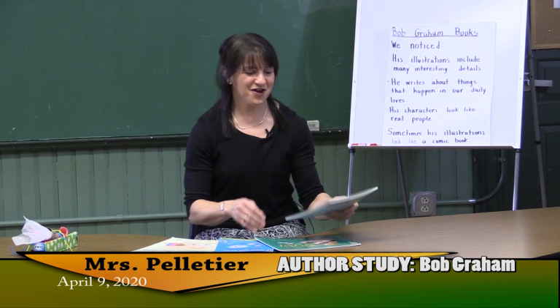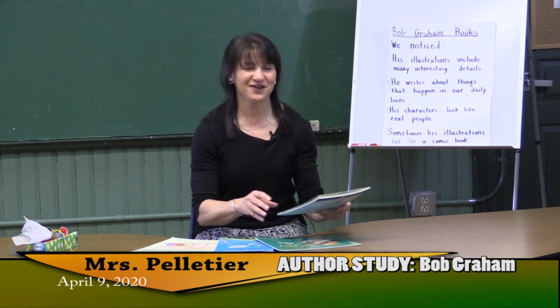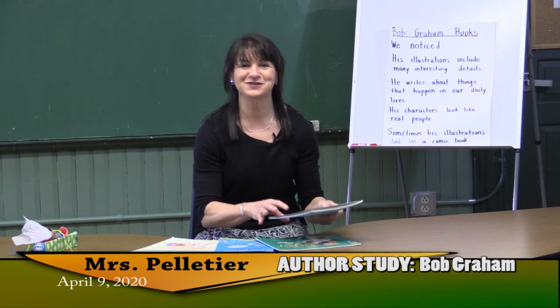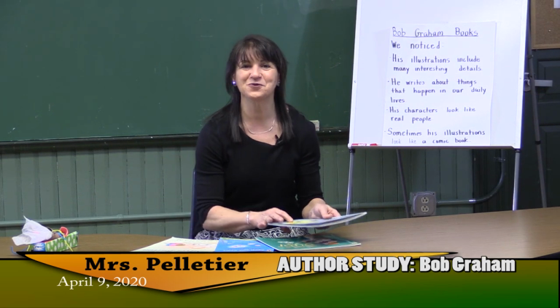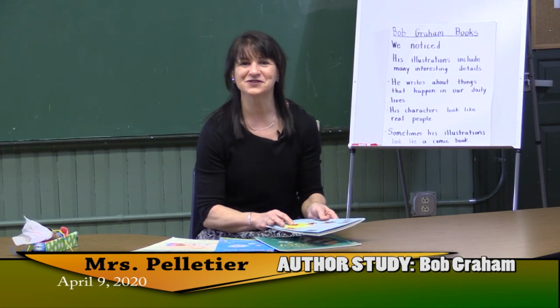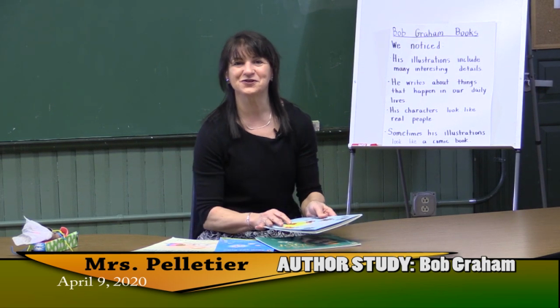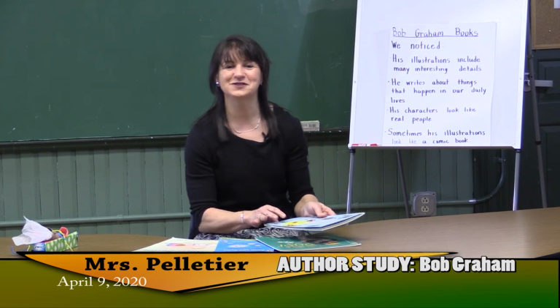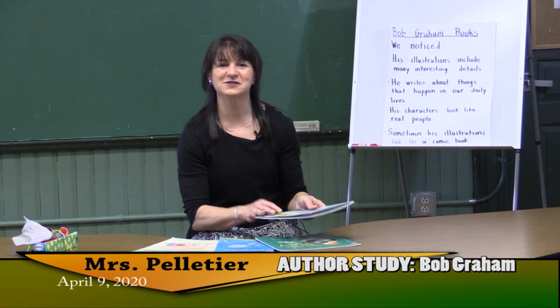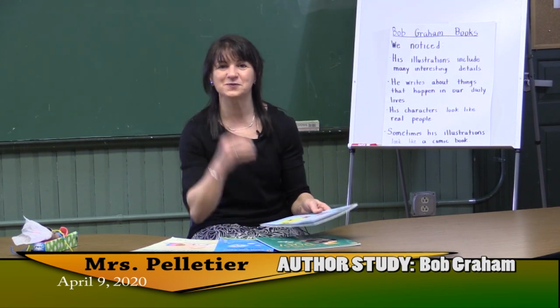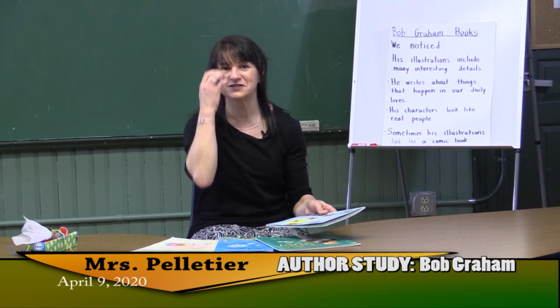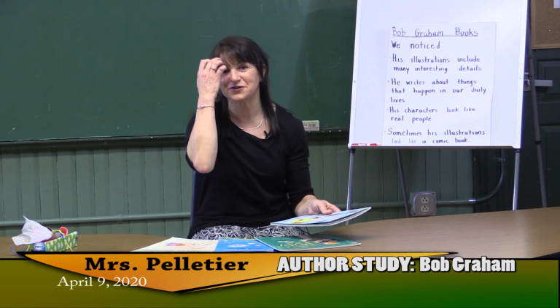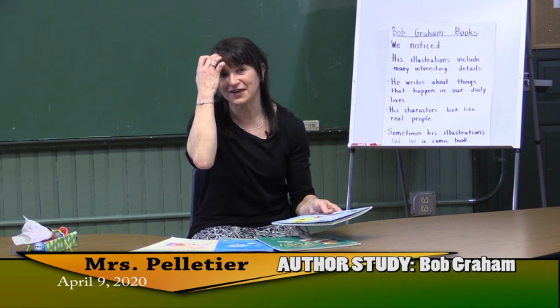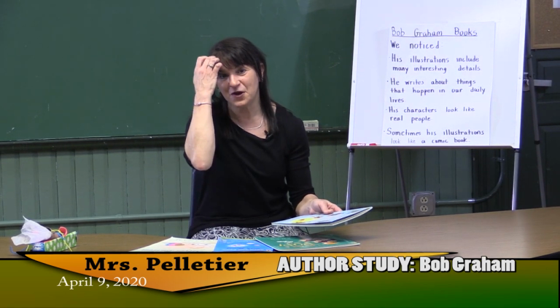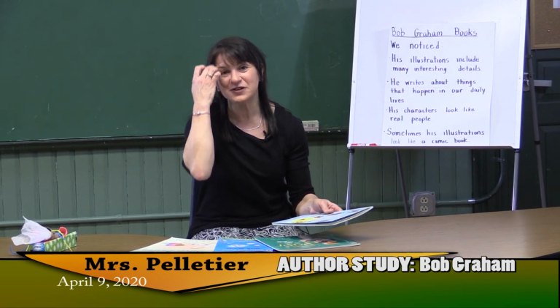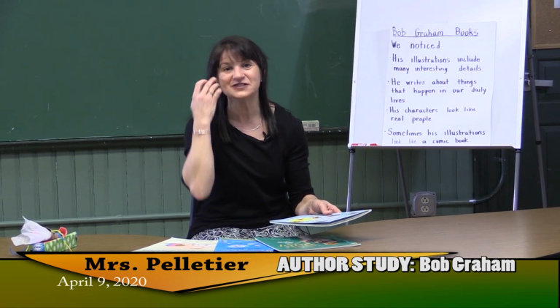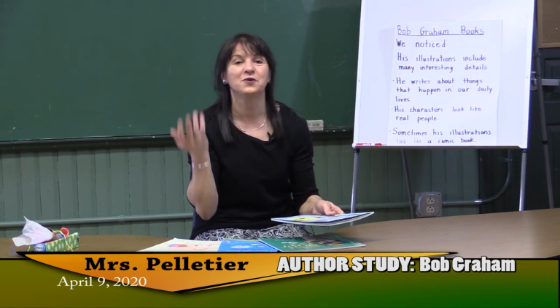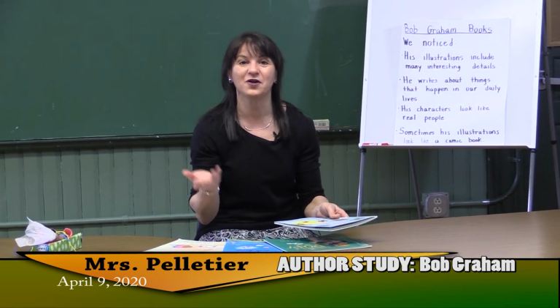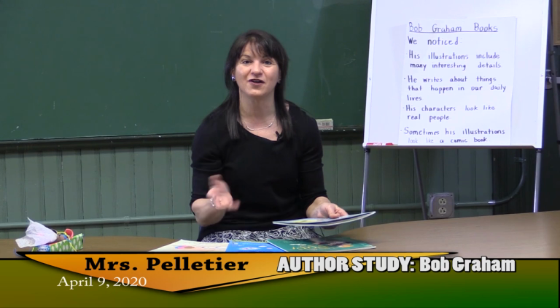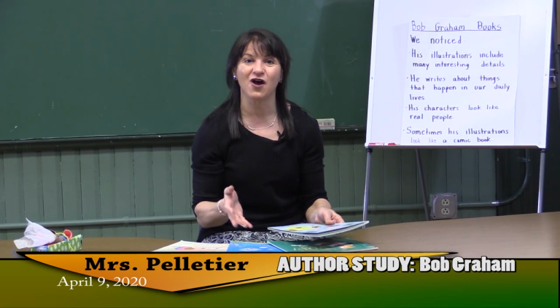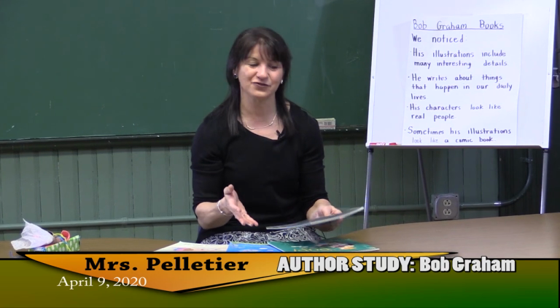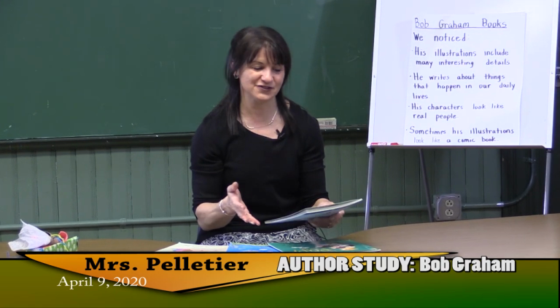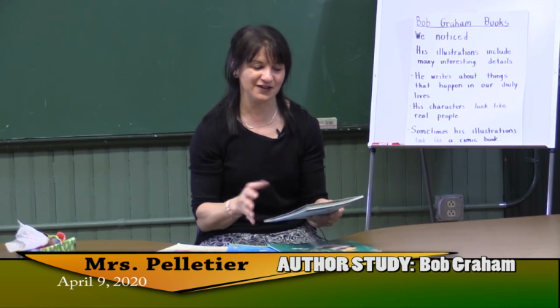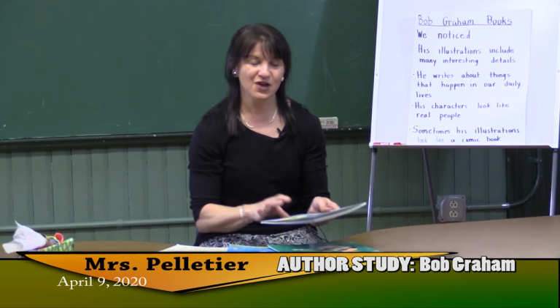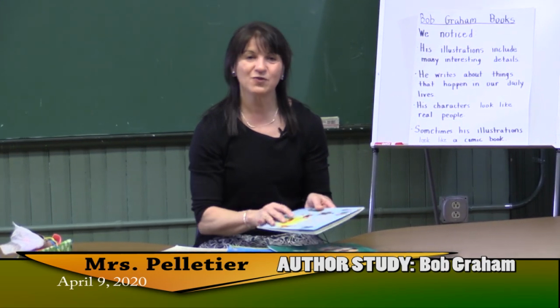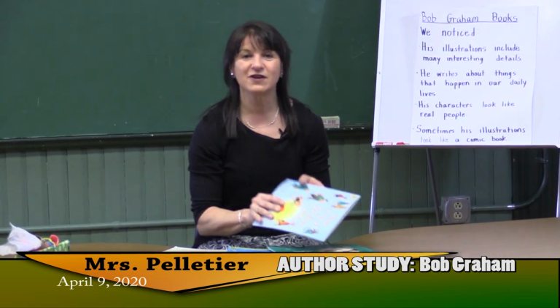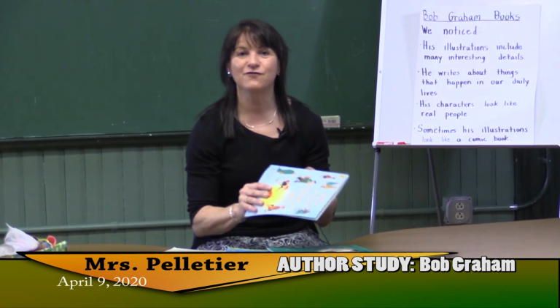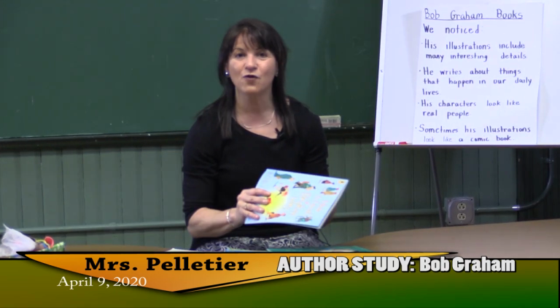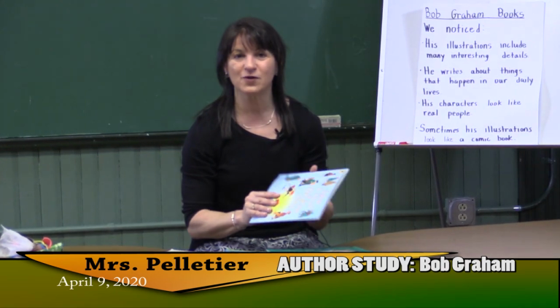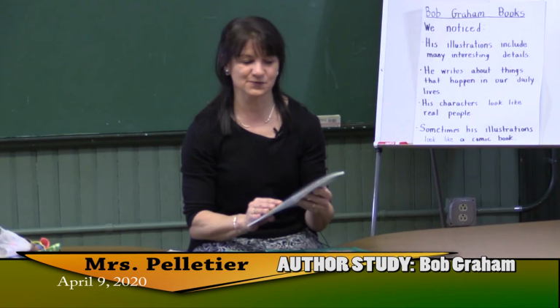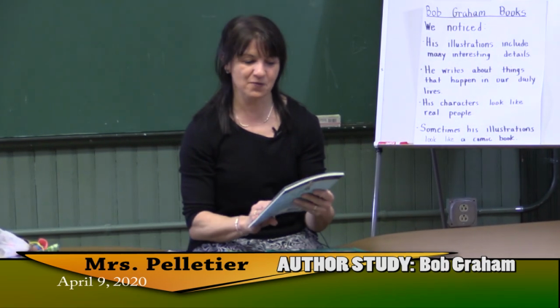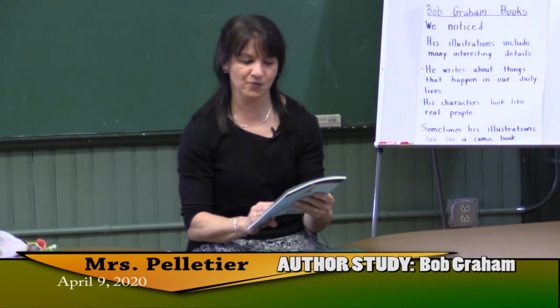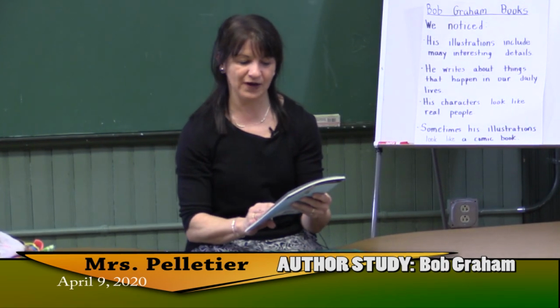Okay, so boys and girls, it's Mrs. Pelletier again. We just did what we call an author study. We read four books by Bob Graham.